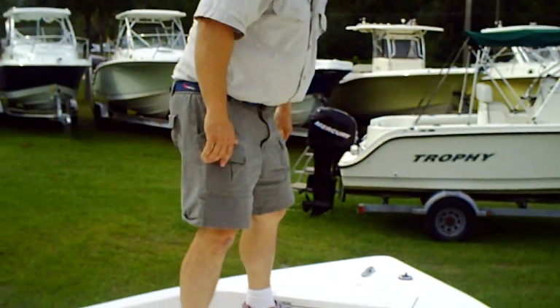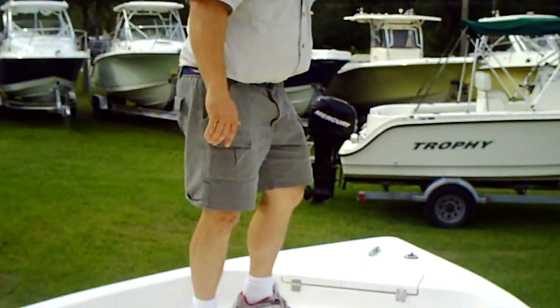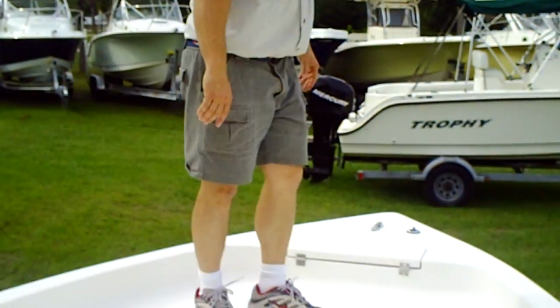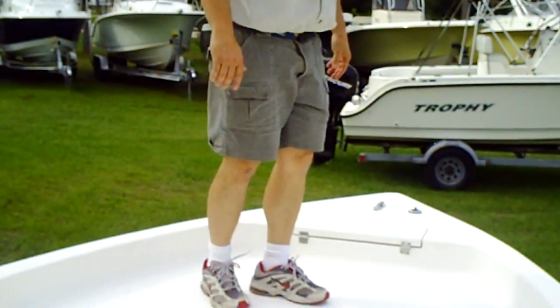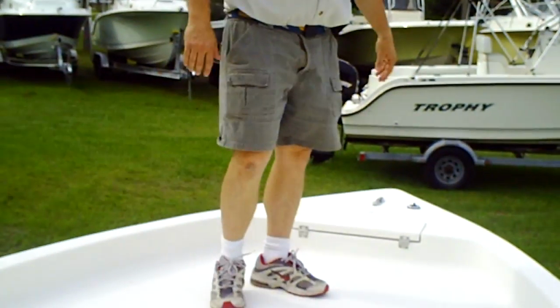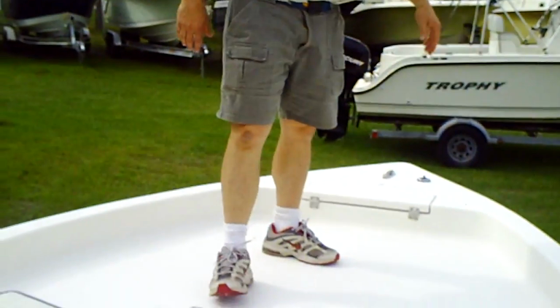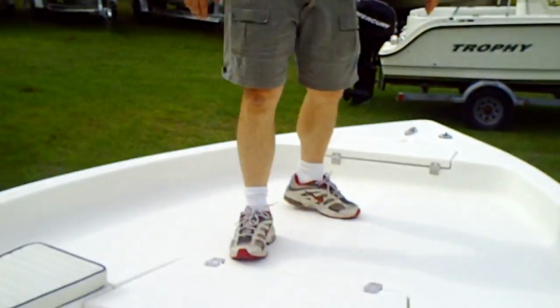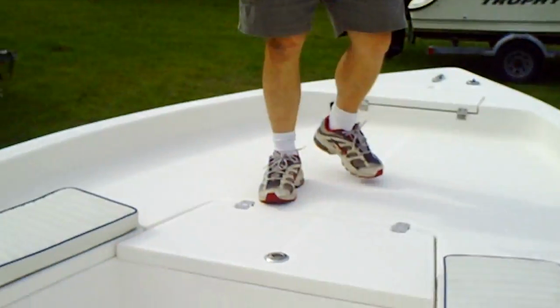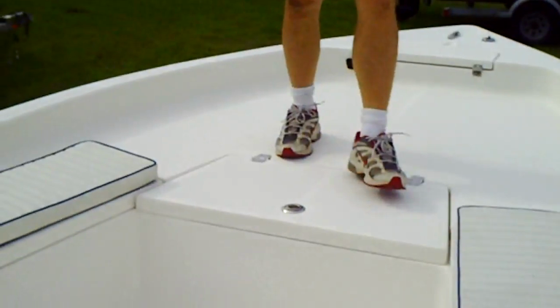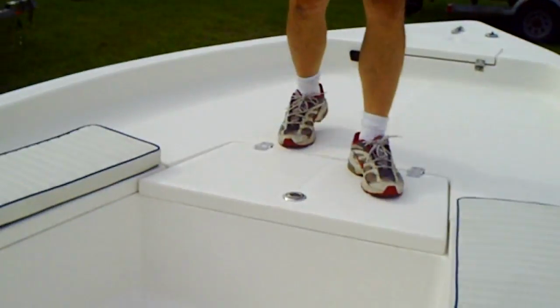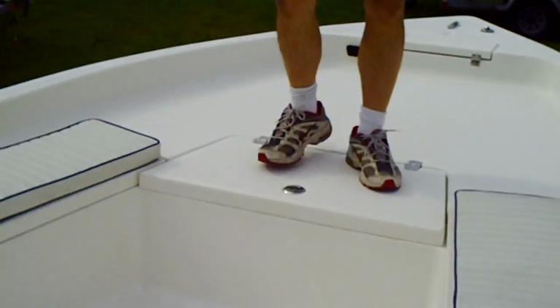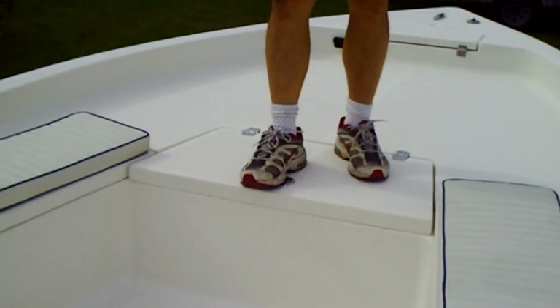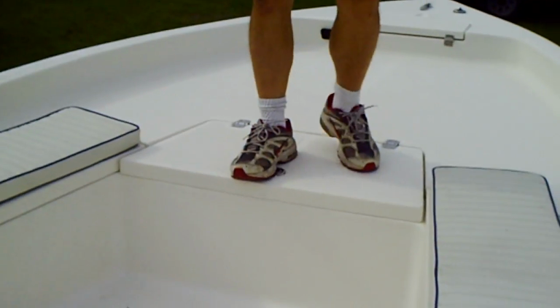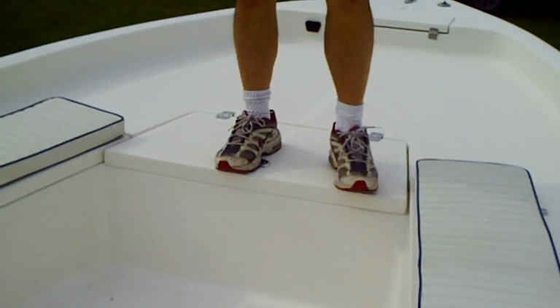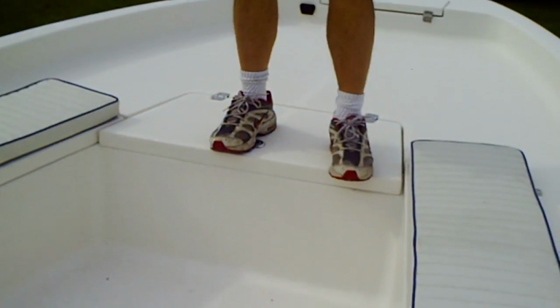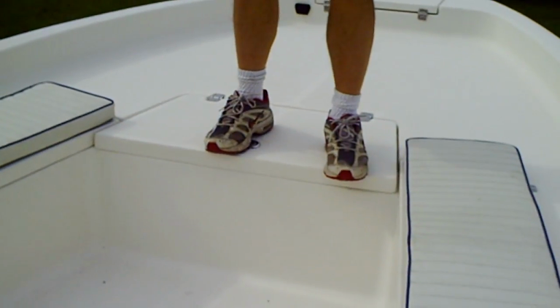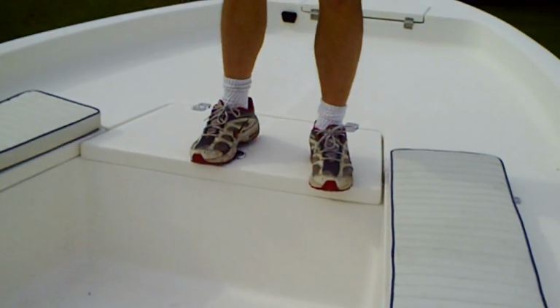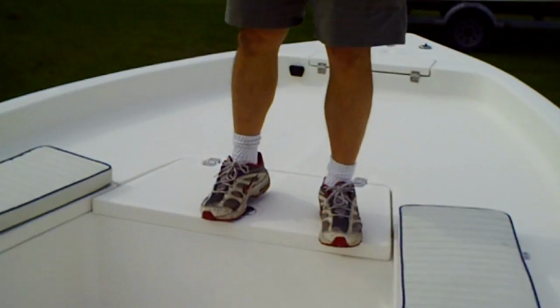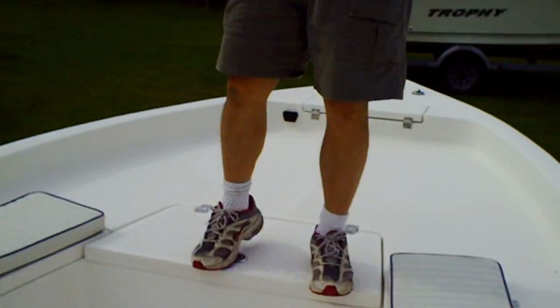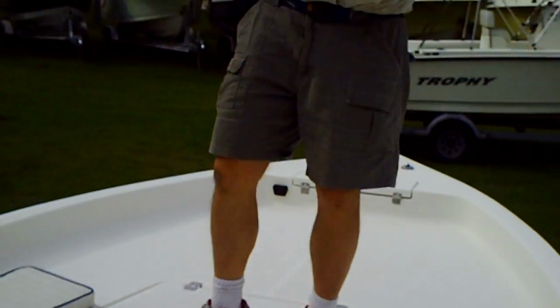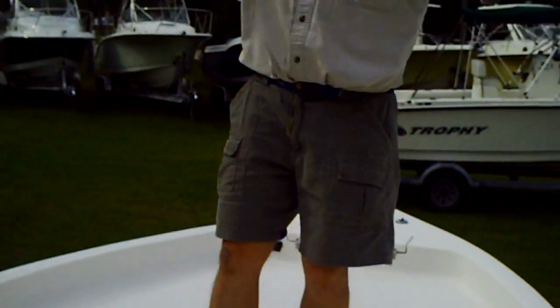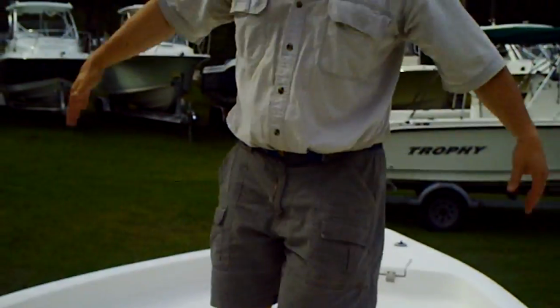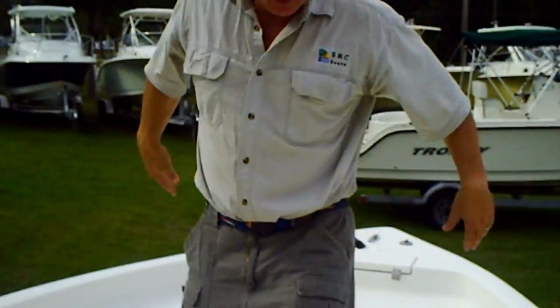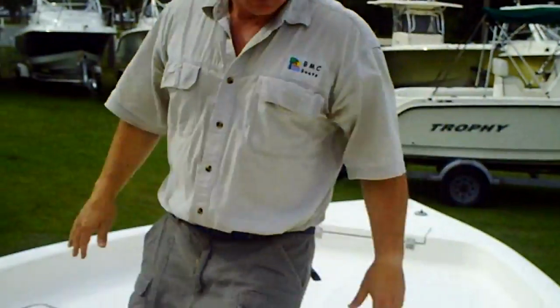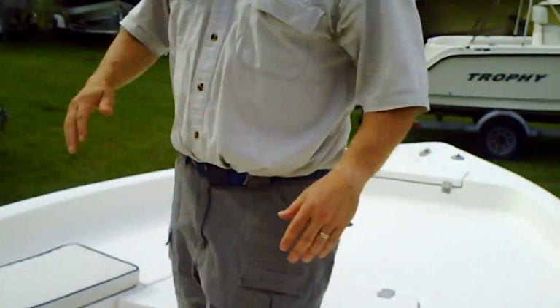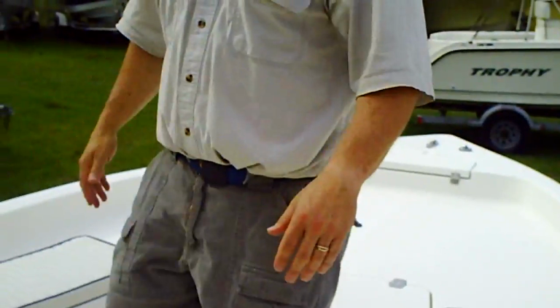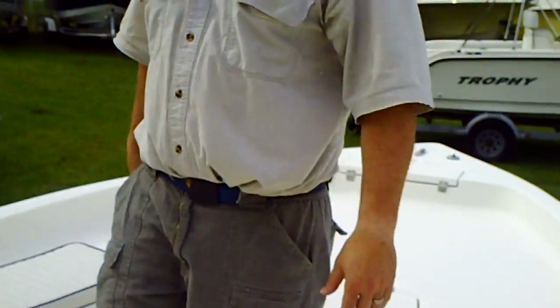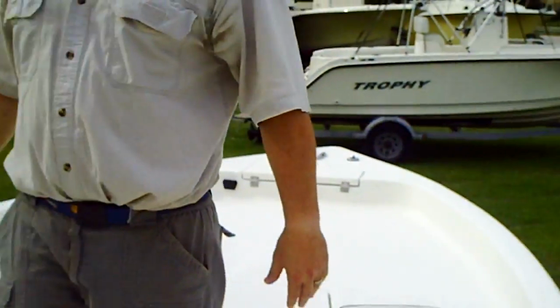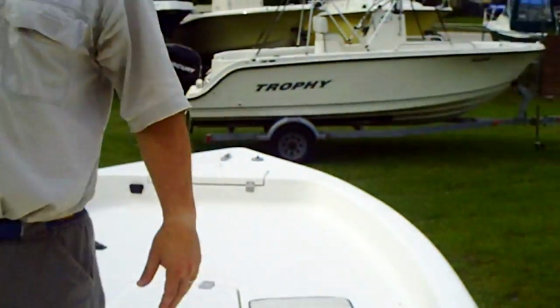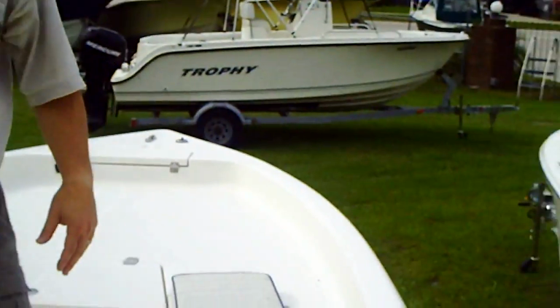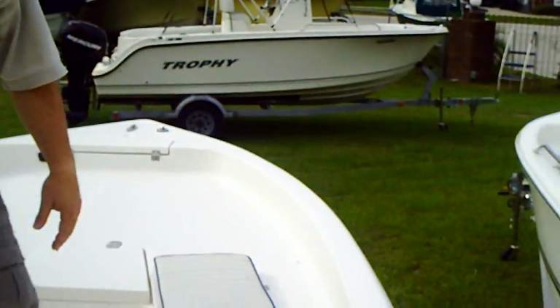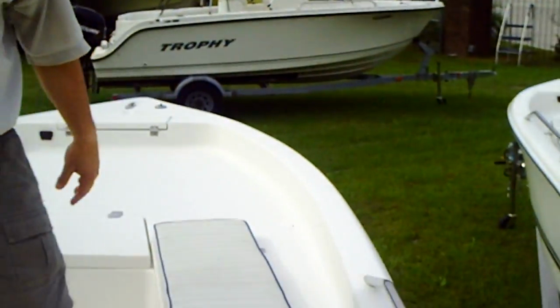You've also got your cleats, which recess into the boat, and a nice railing system on each side of the boat for safety.